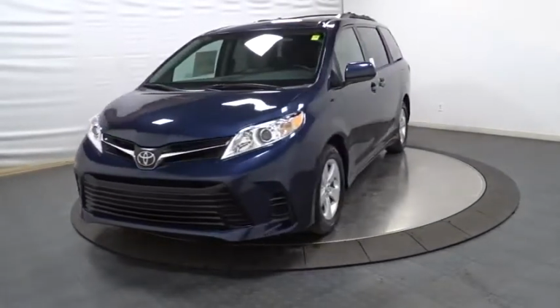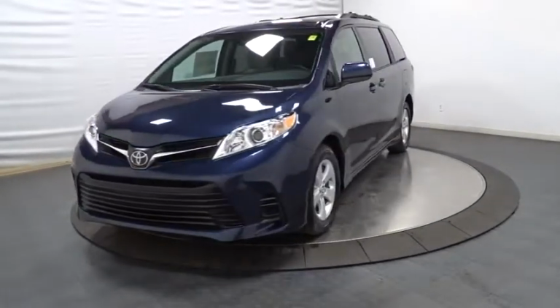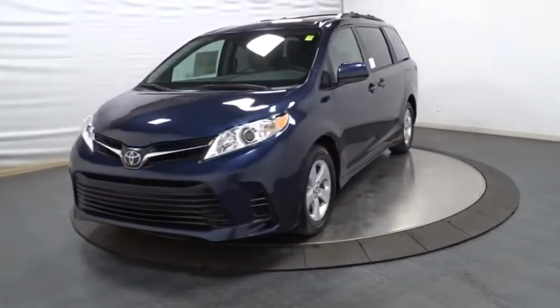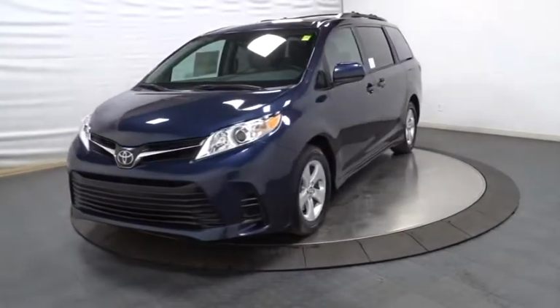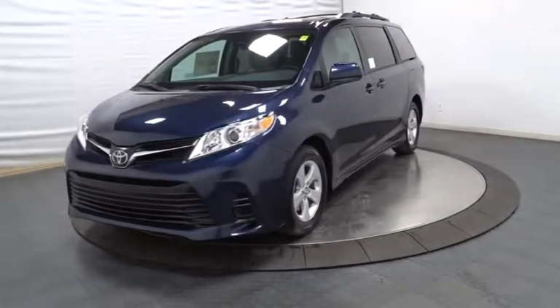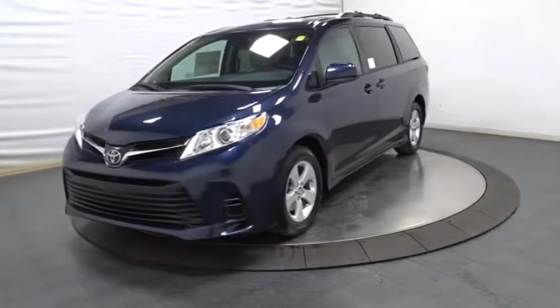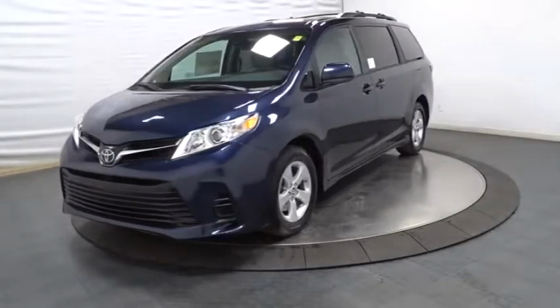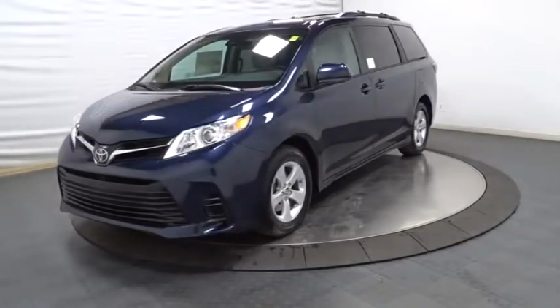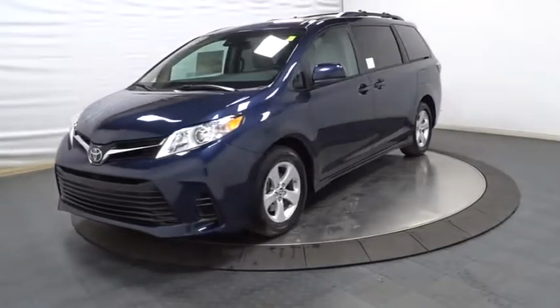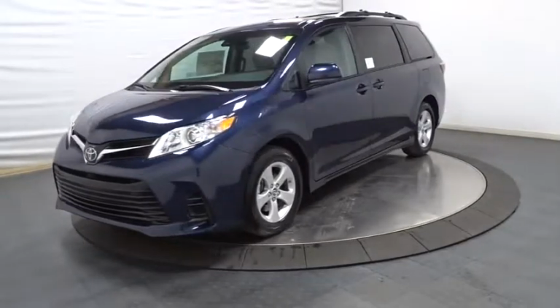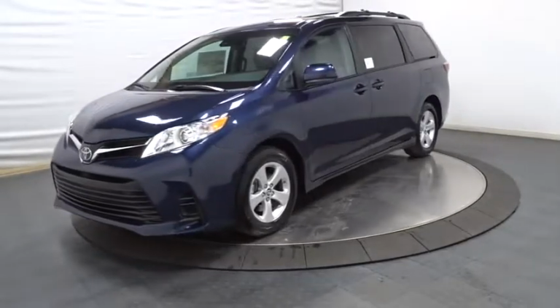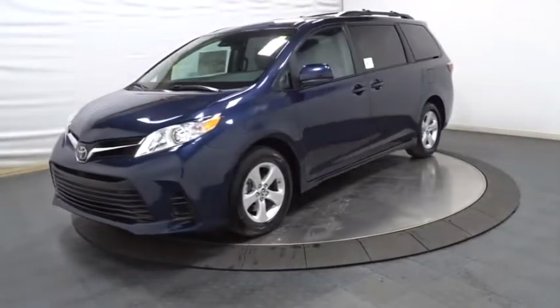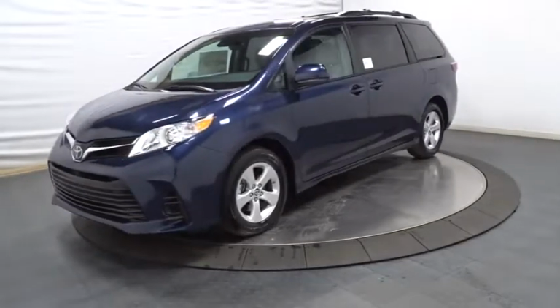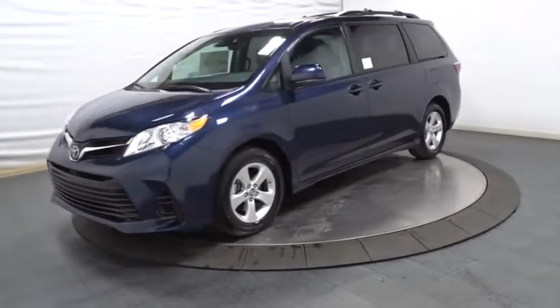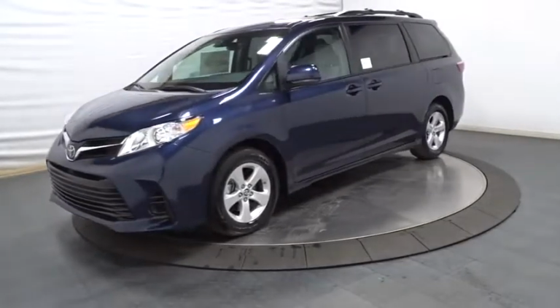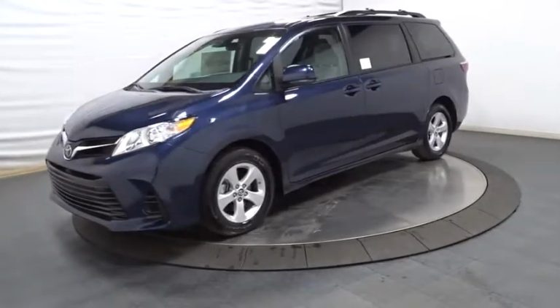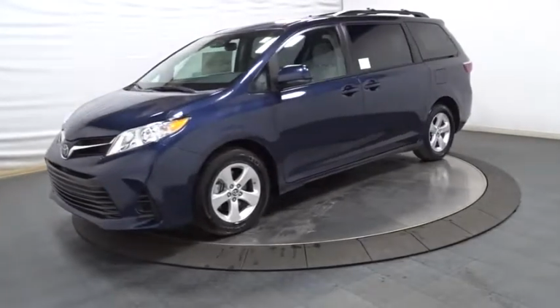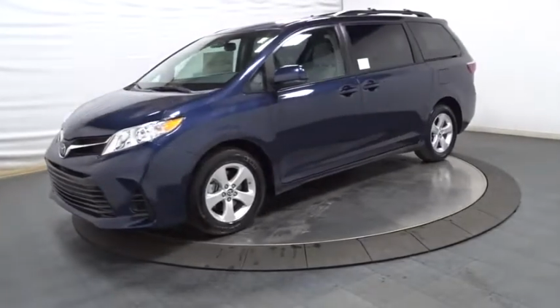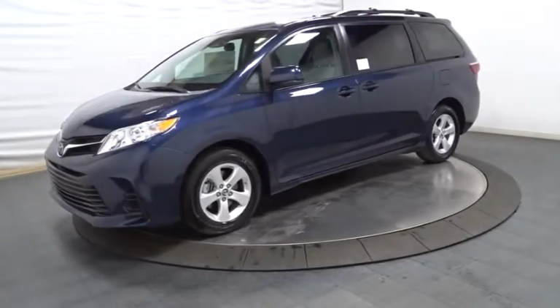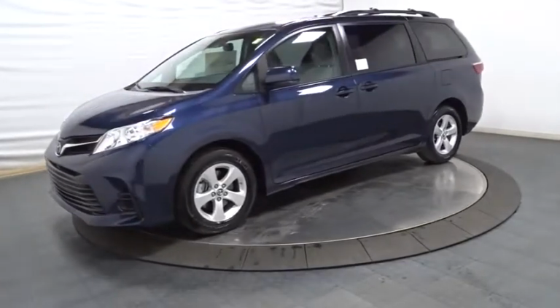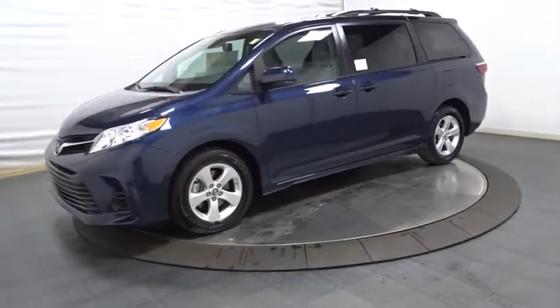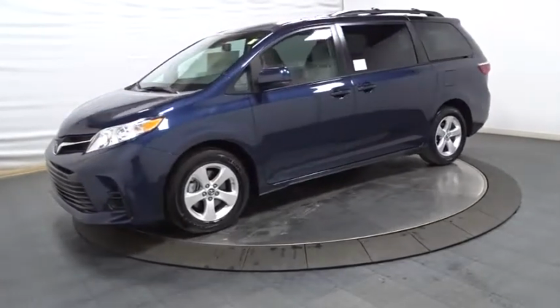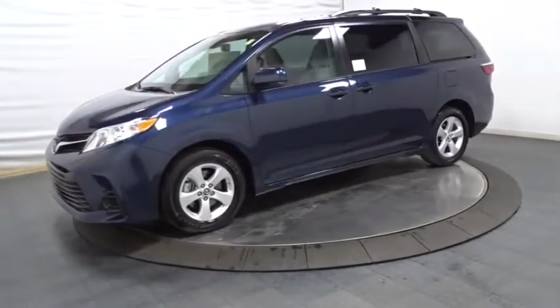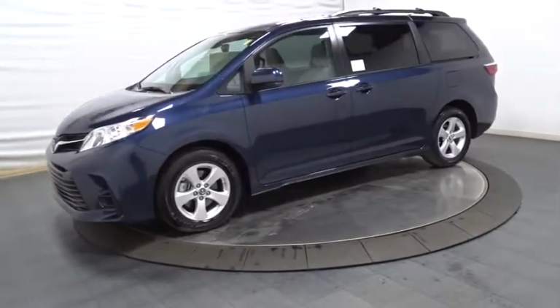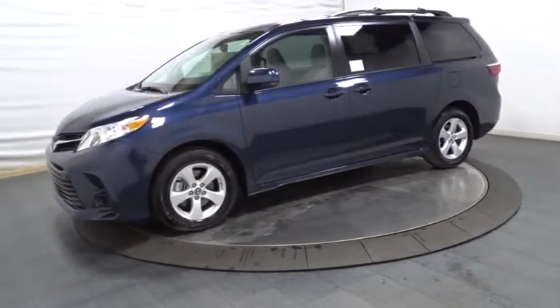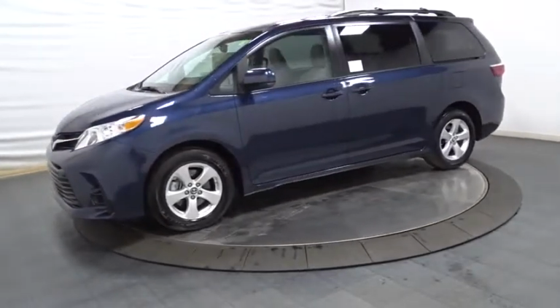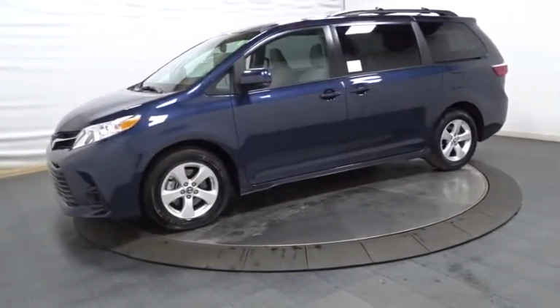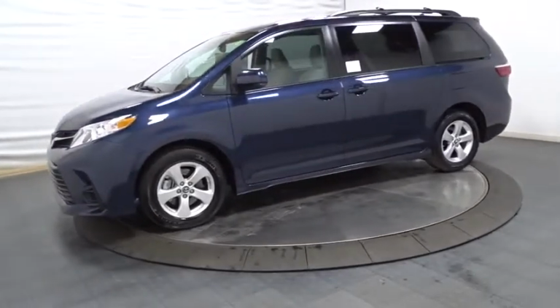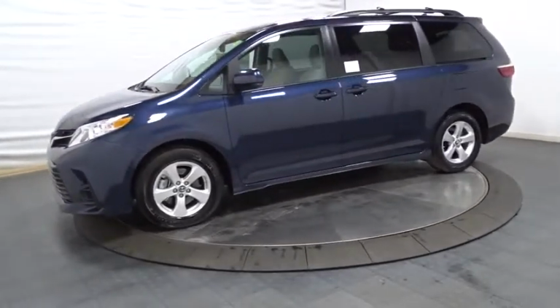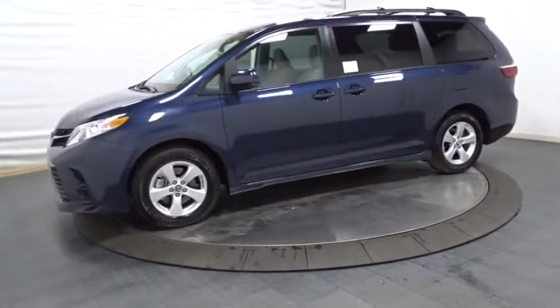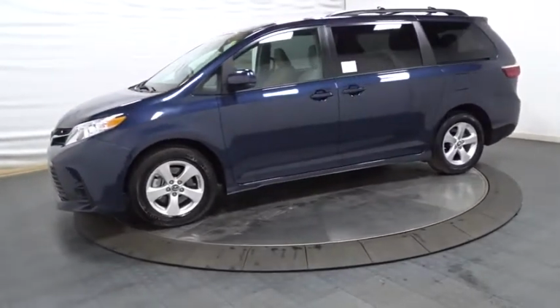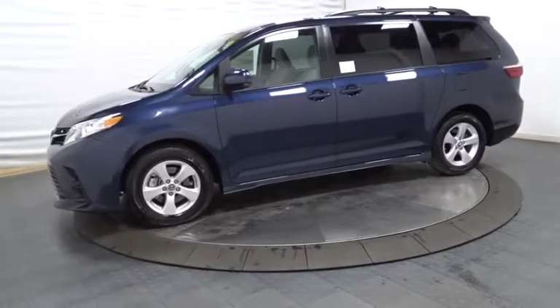Power rear window sunshade. Wouldn't you look great in this vehicle? Stop in today and see for yourself.